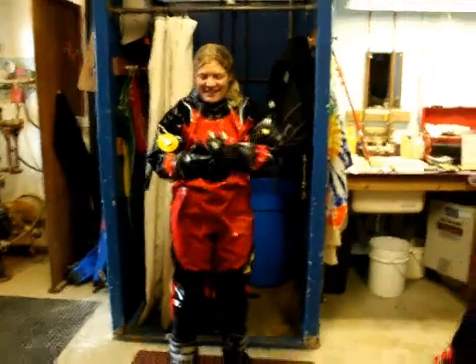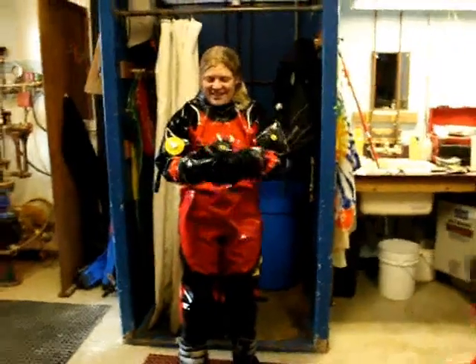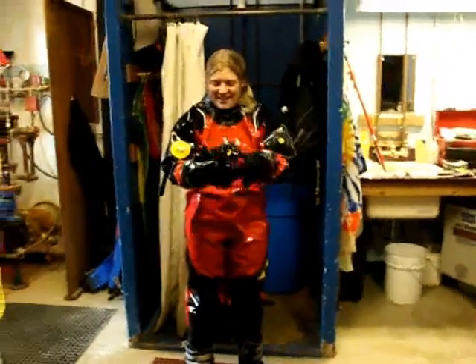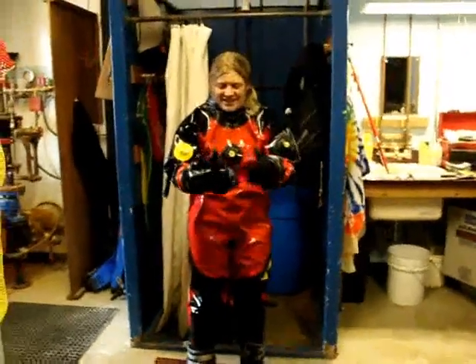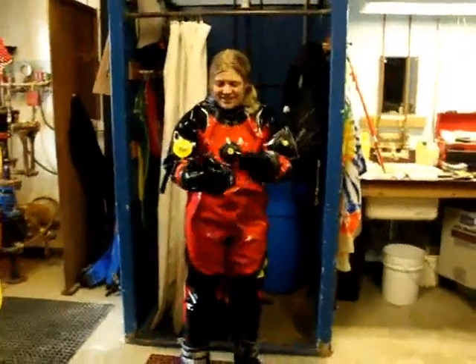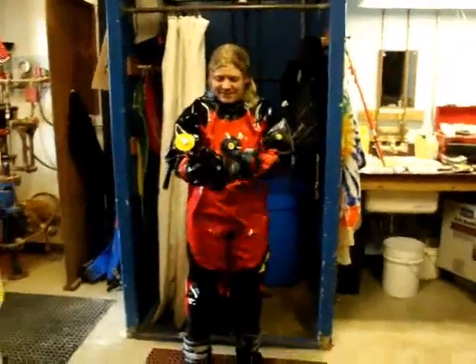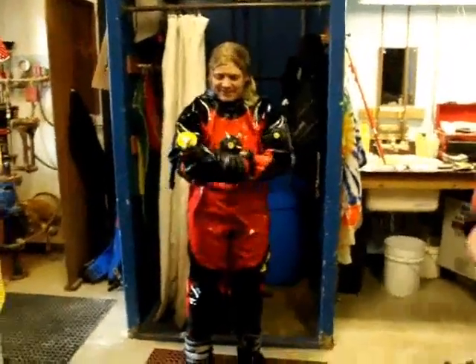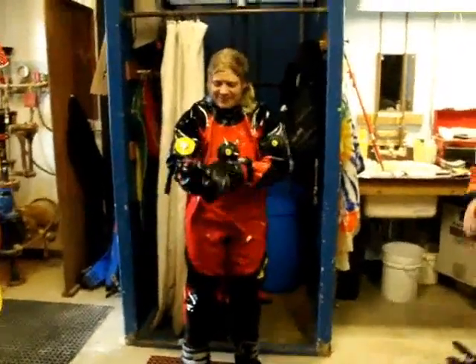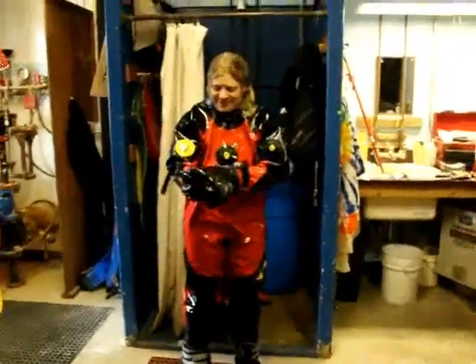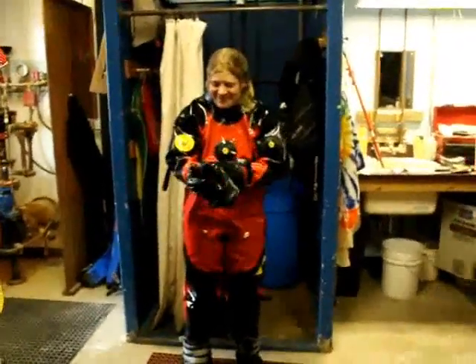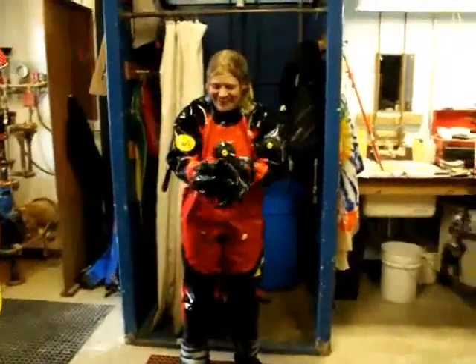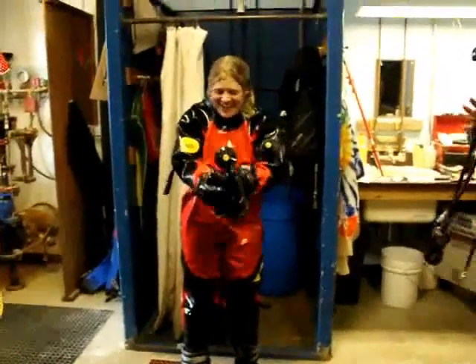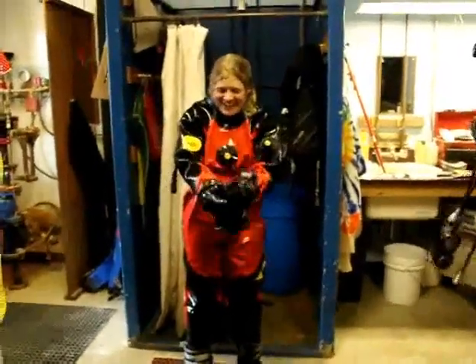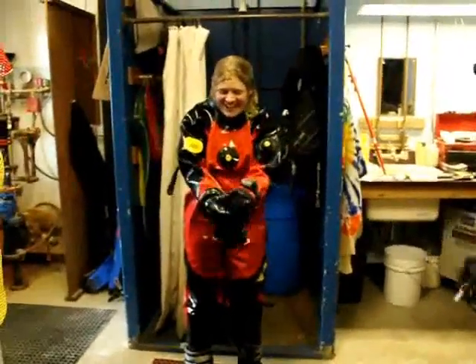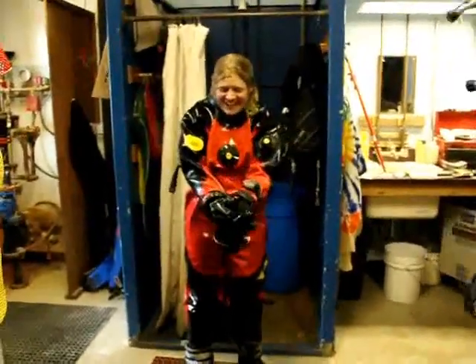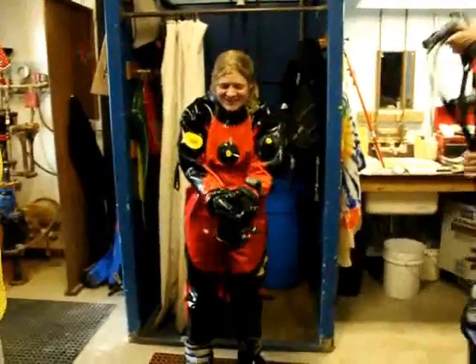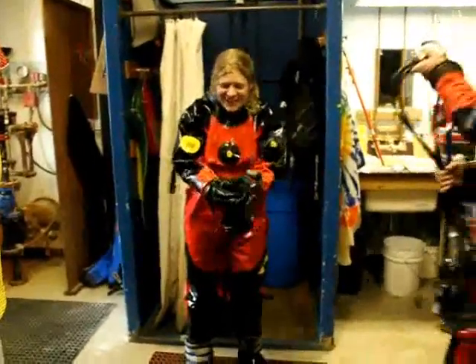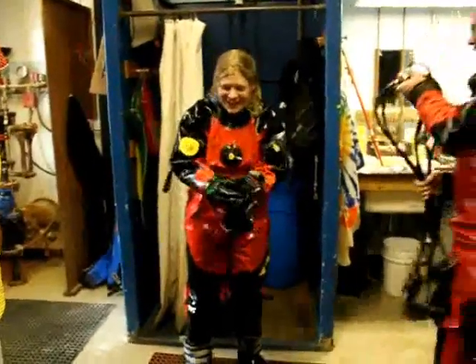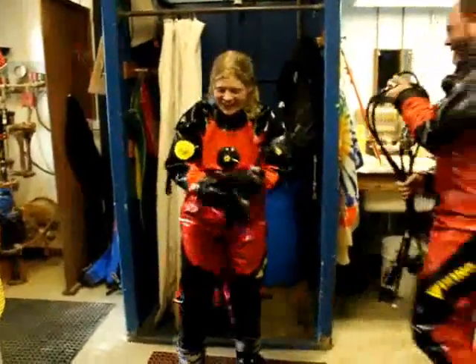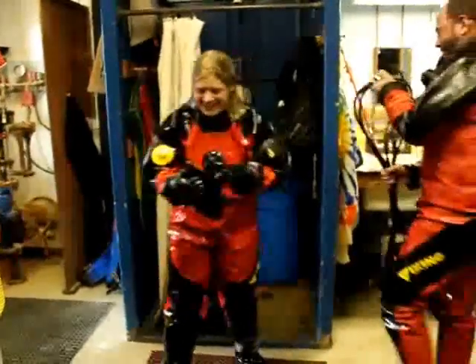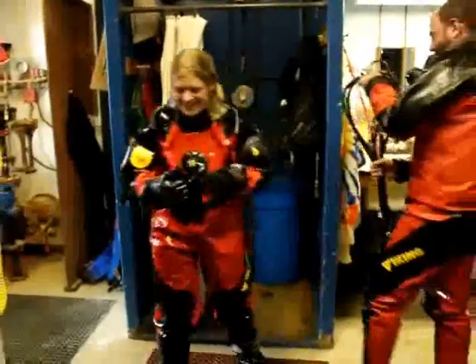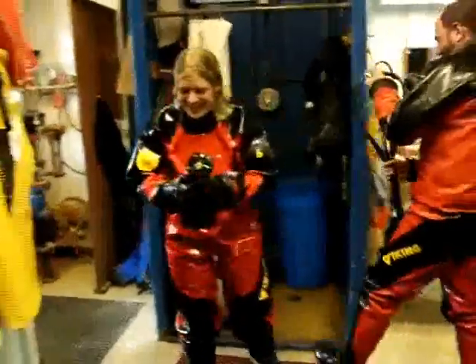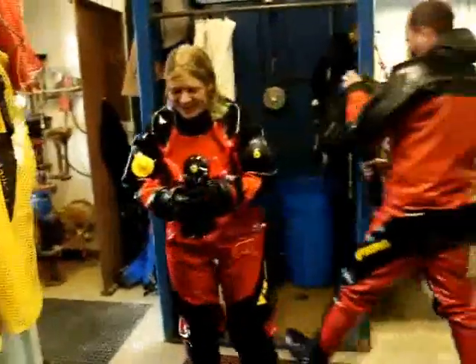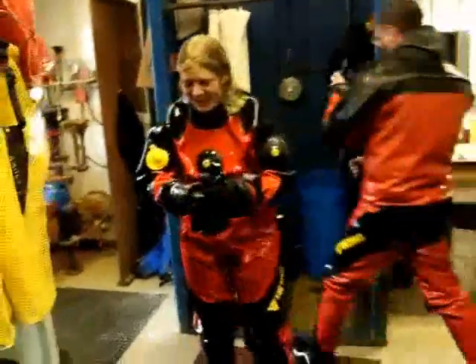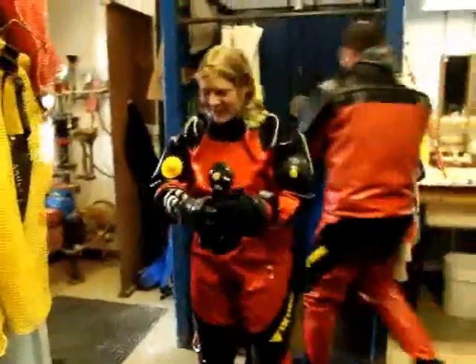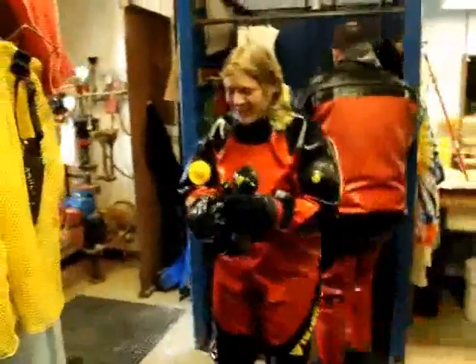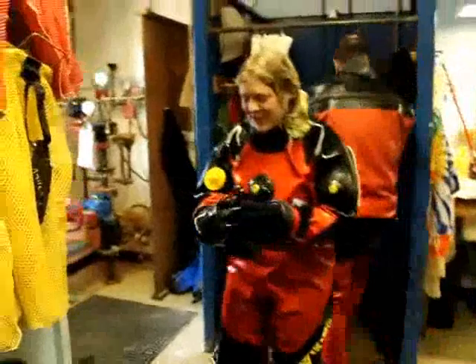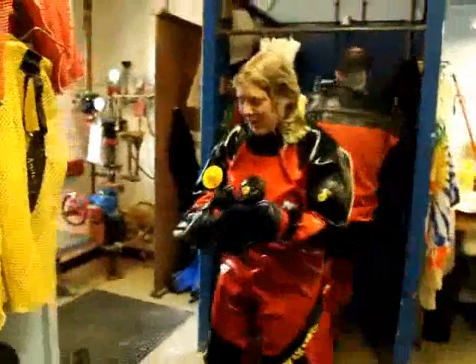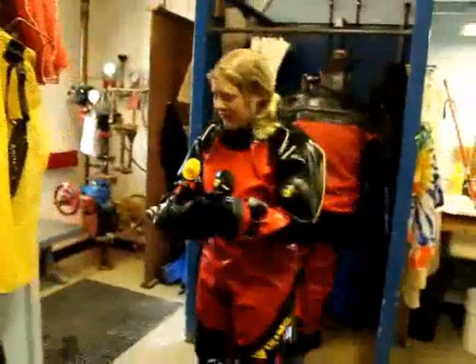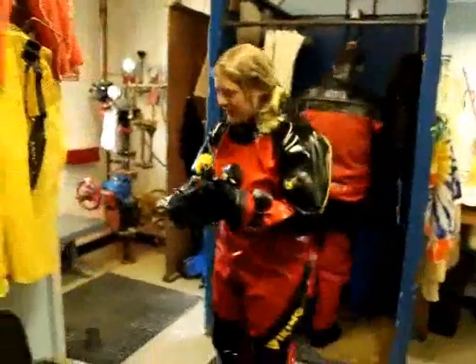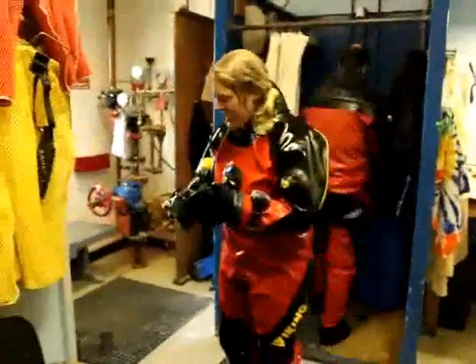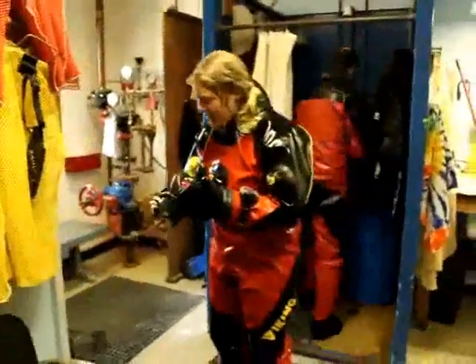Kate, what's going on, you're all wet. Alright, I'm taking off my gloves — just got back from the dive.